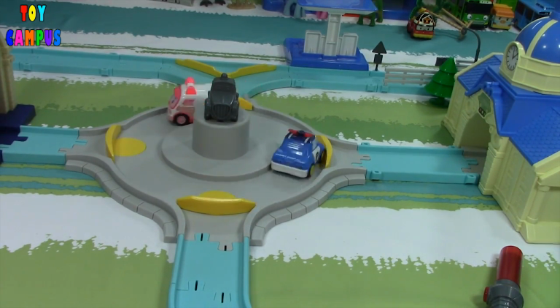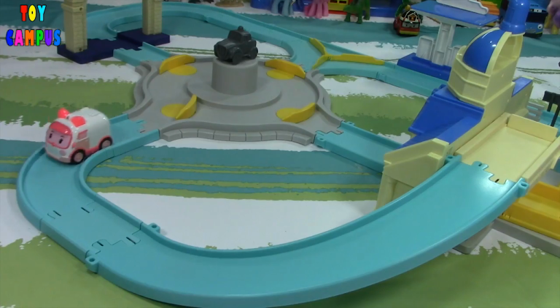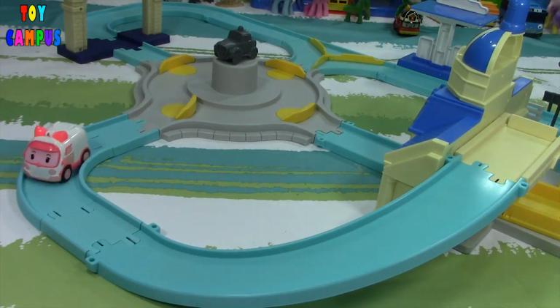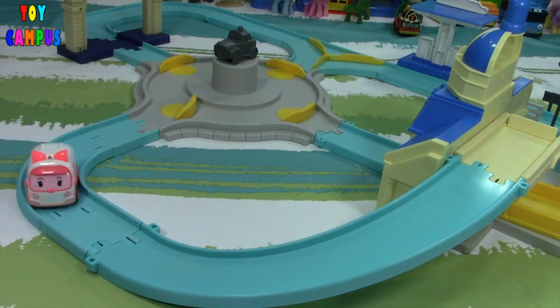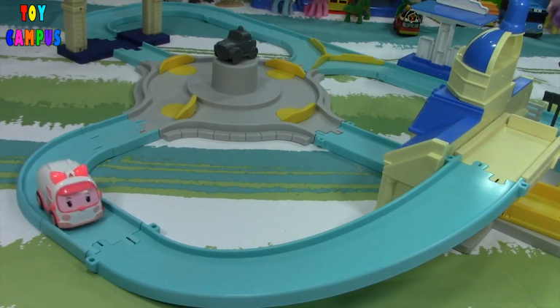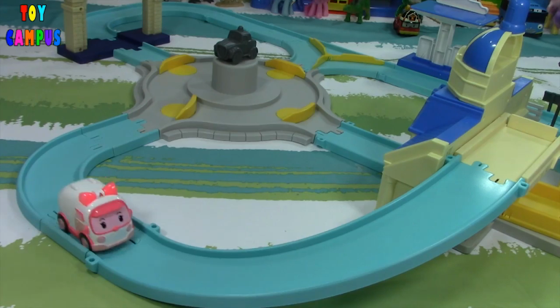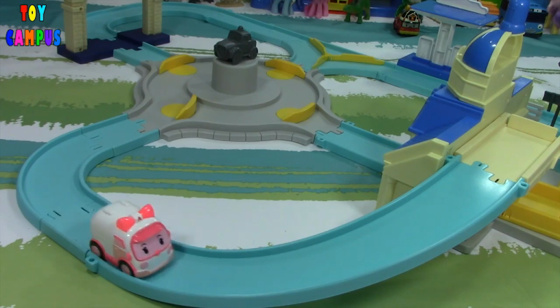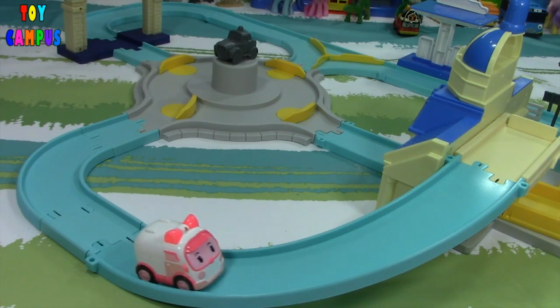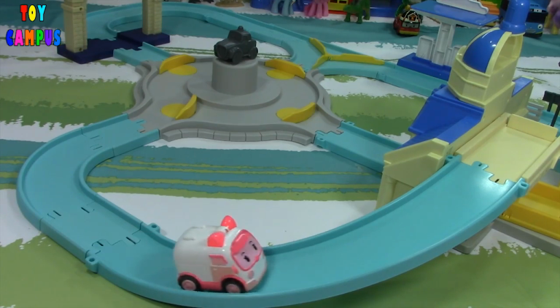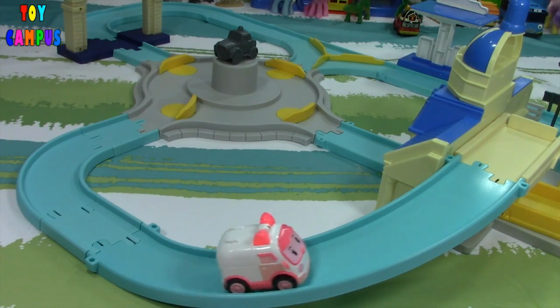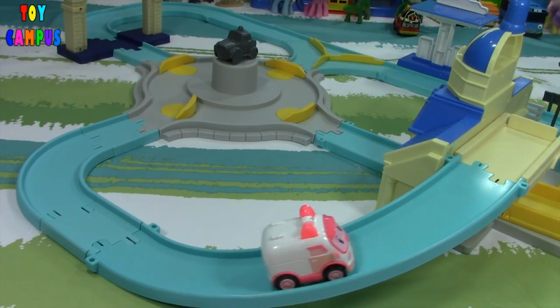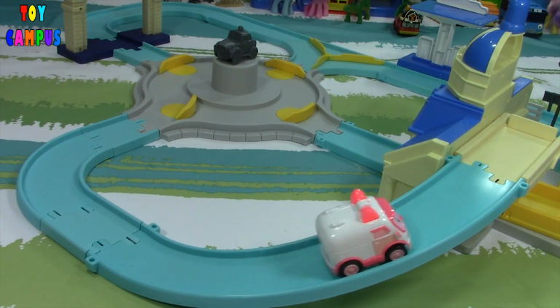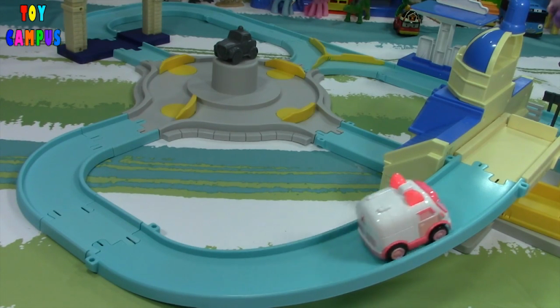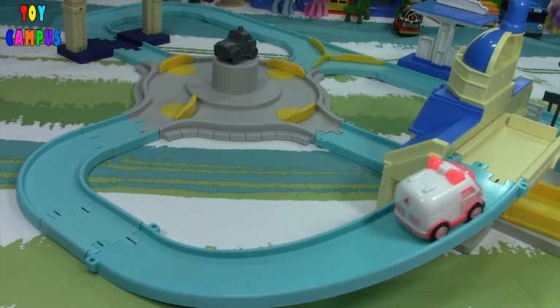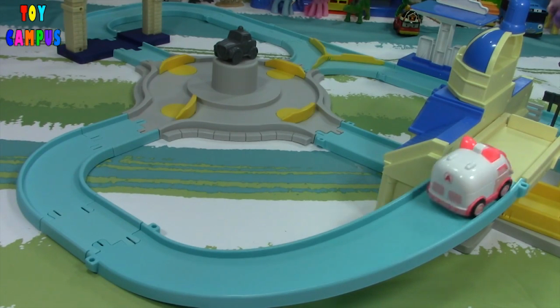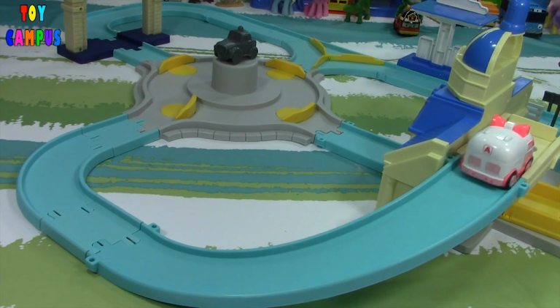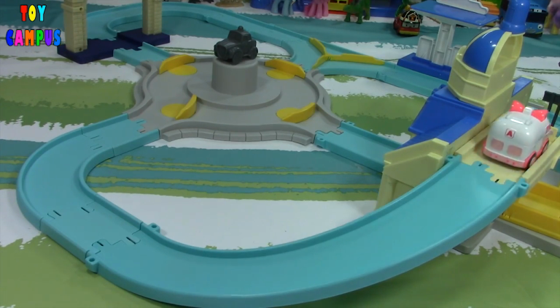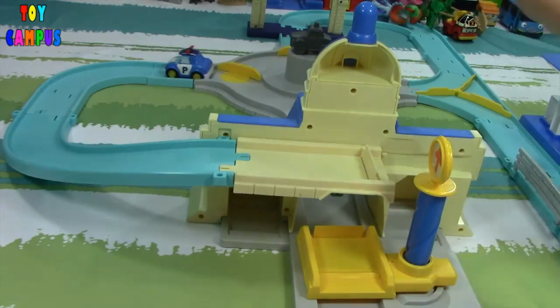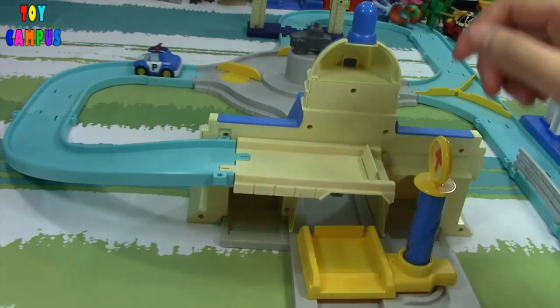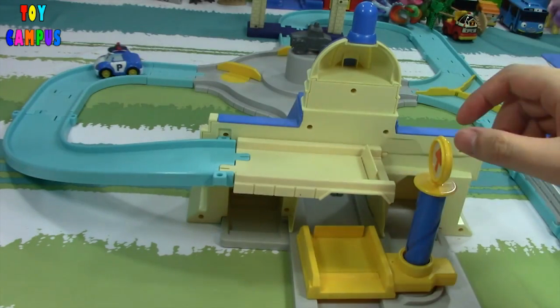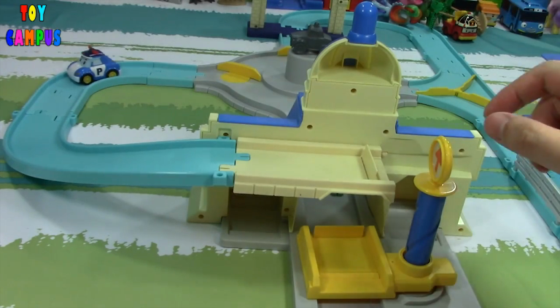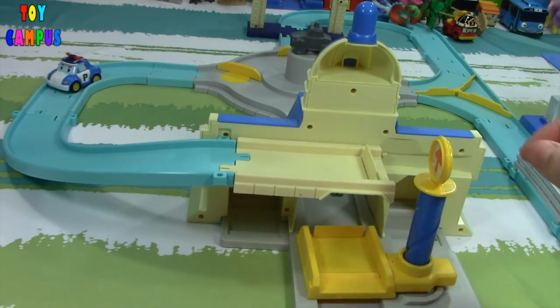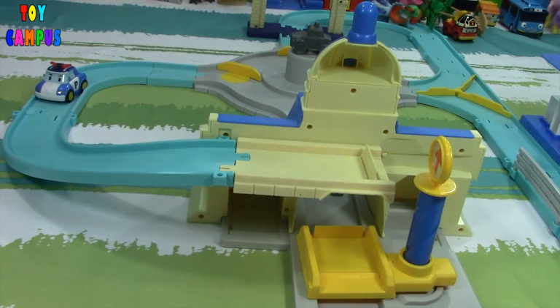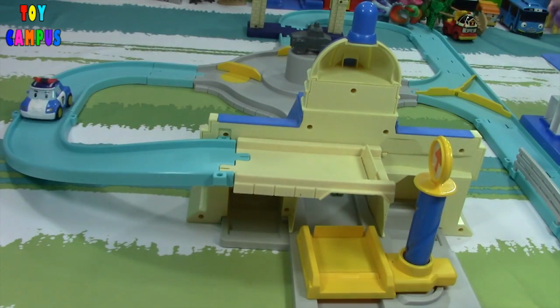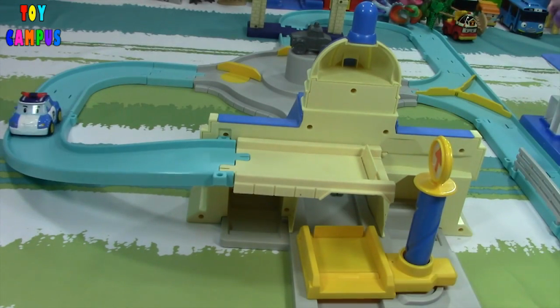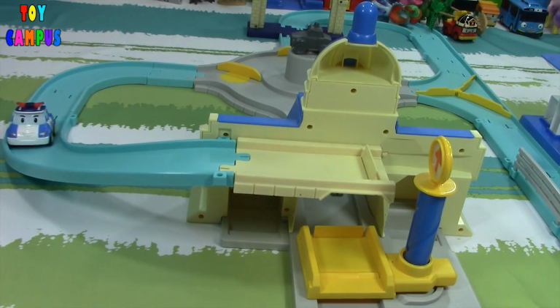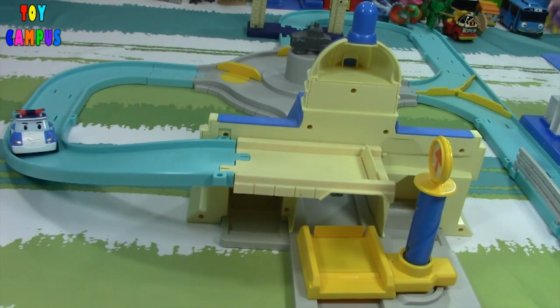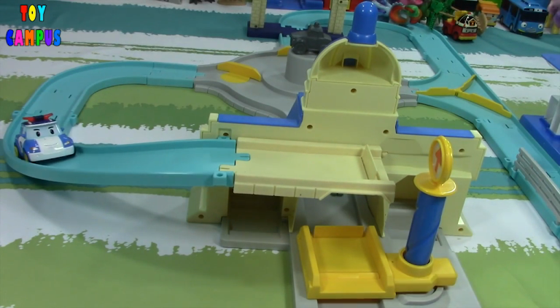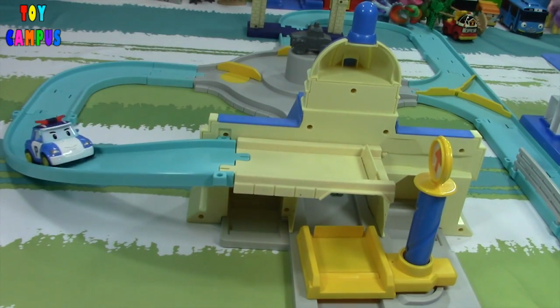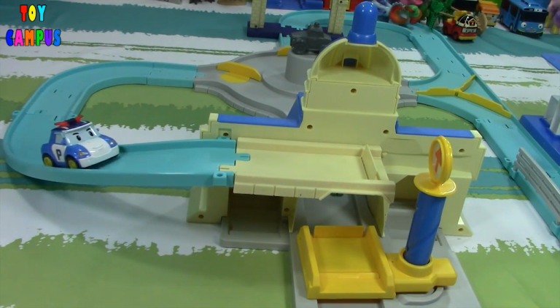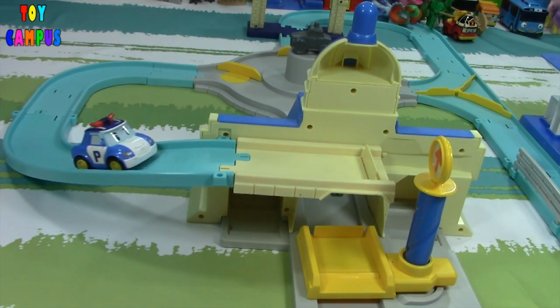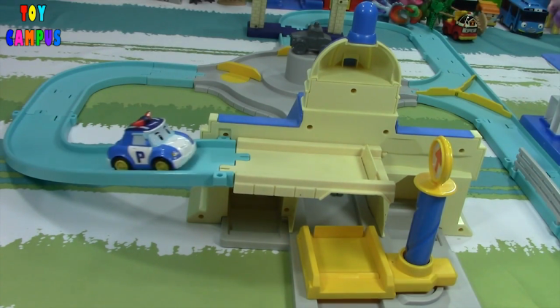The cars can also go up this ramp and climb down with an elevator. Let's see how it works.